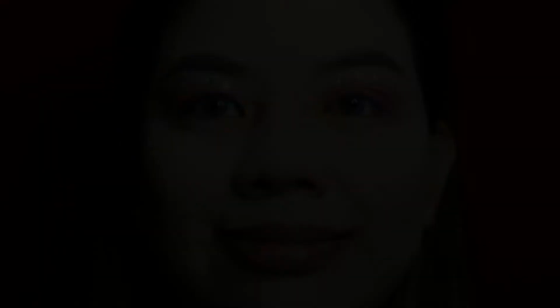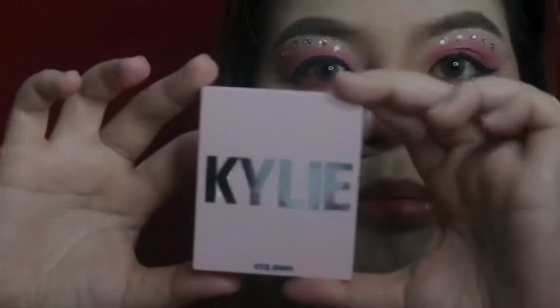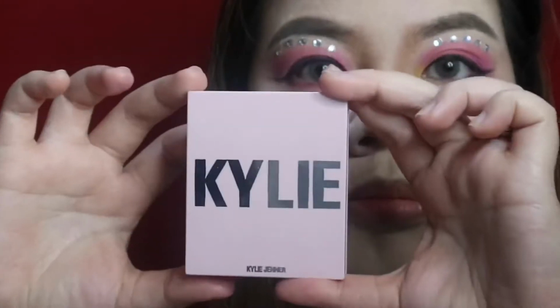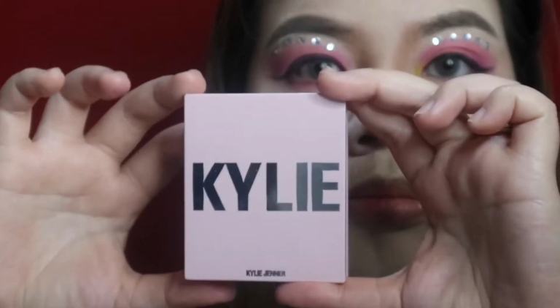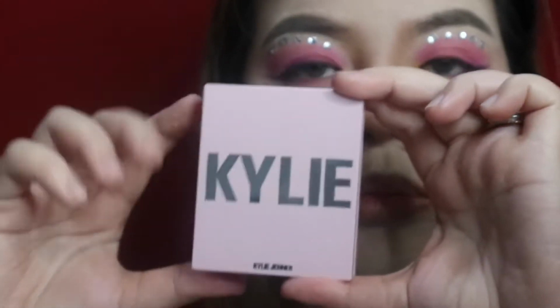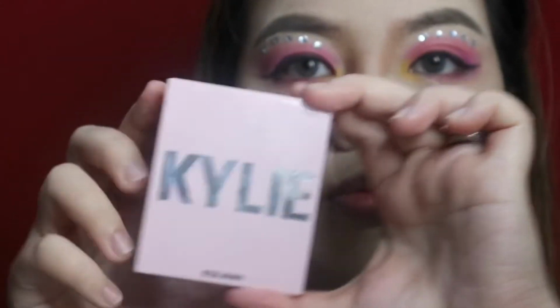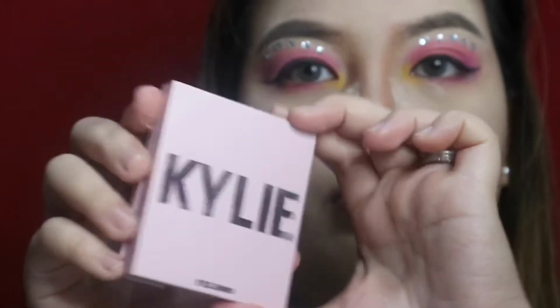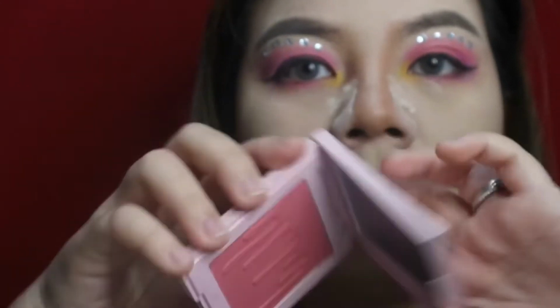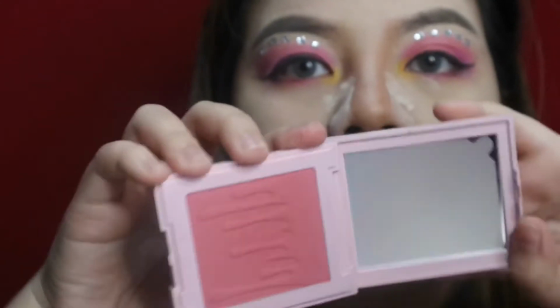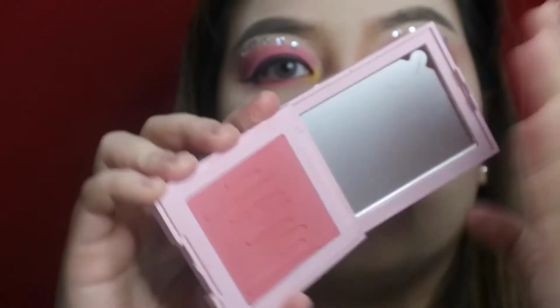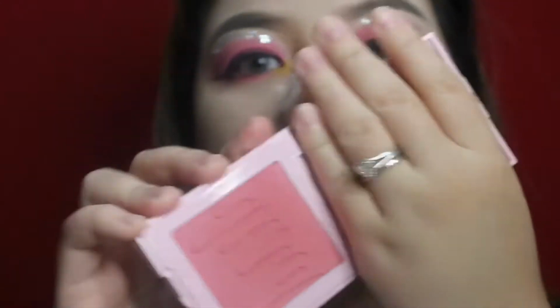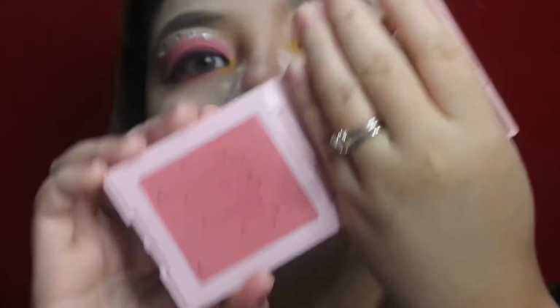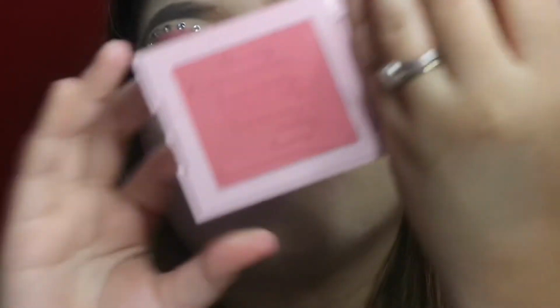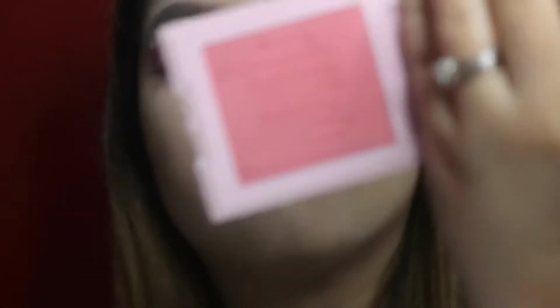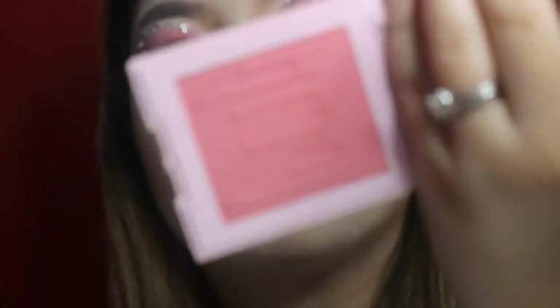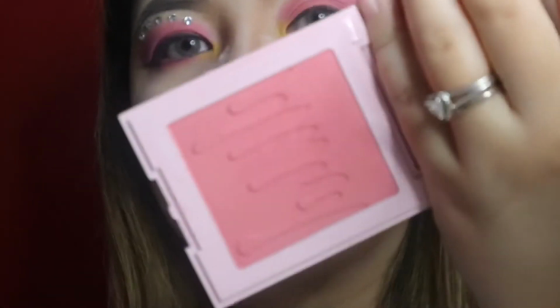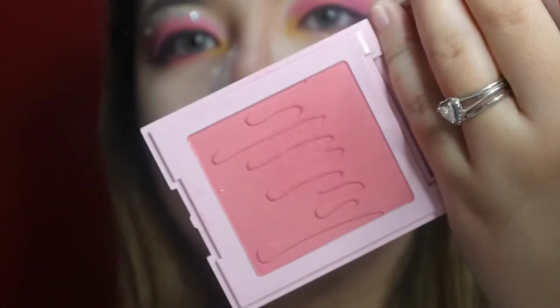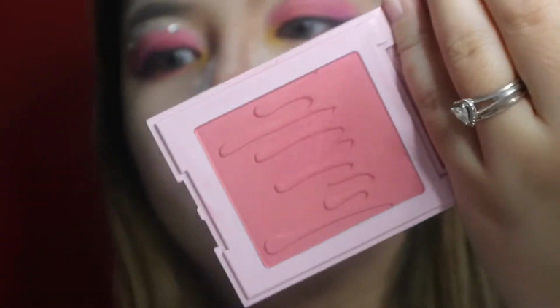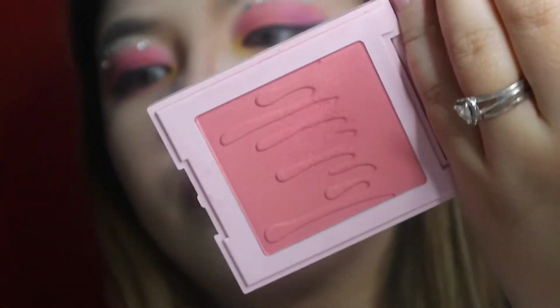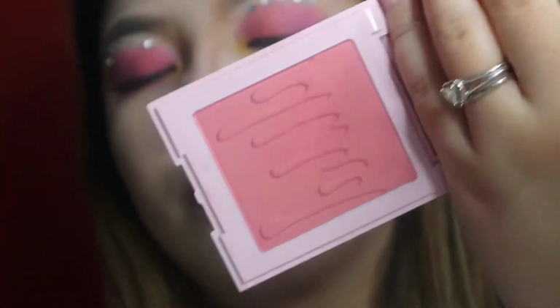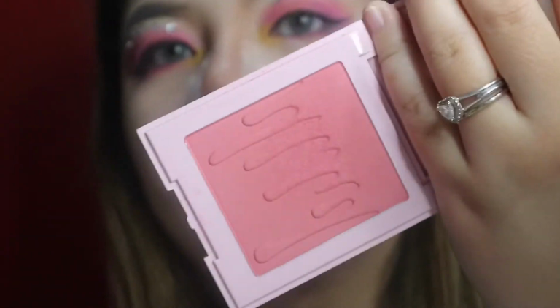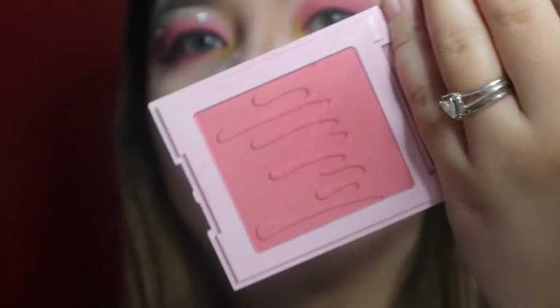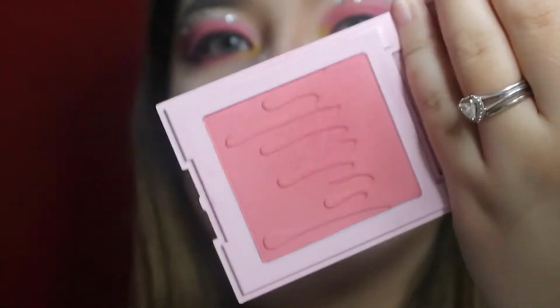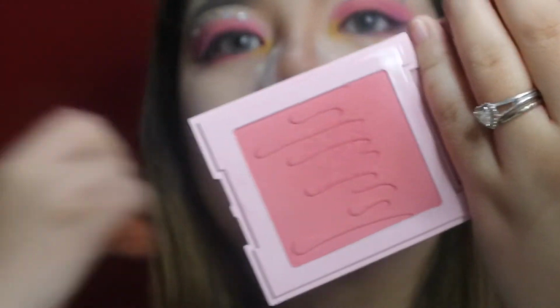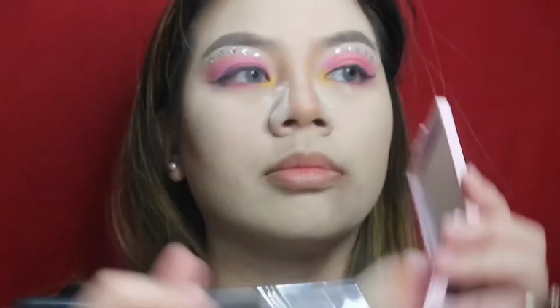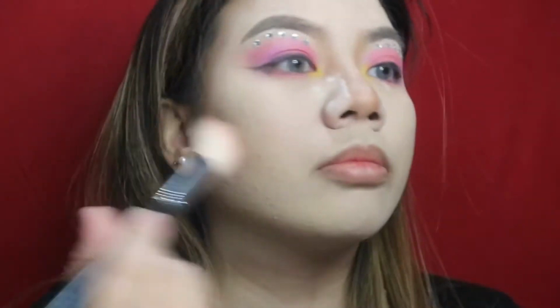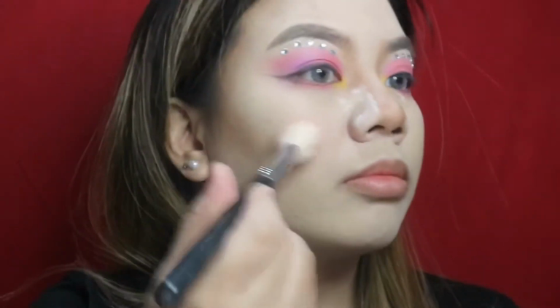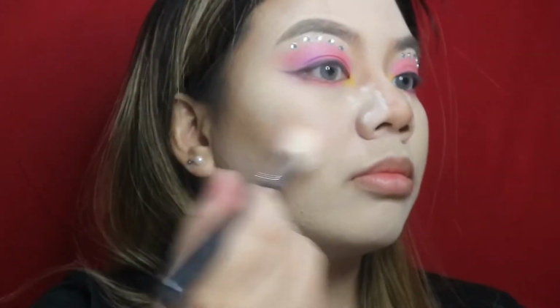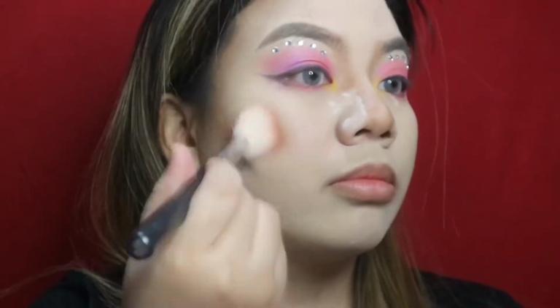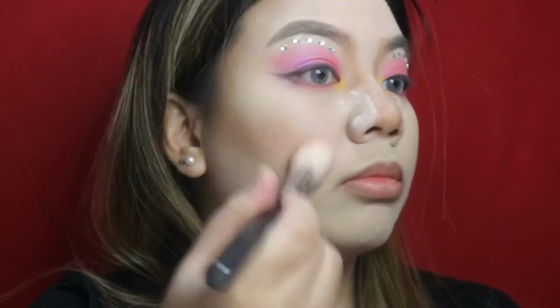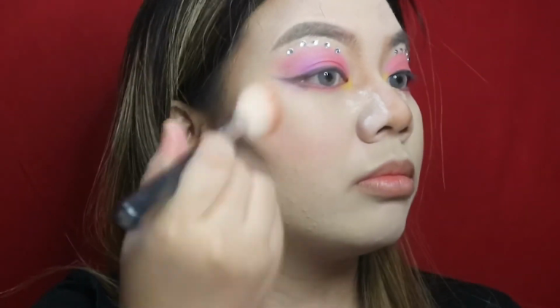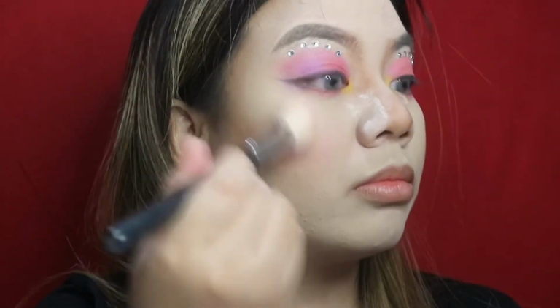For my blush, I'm going to be using this Kali Cosmetics blush in the shade We're Going Shopping and applying it on my cheeks.